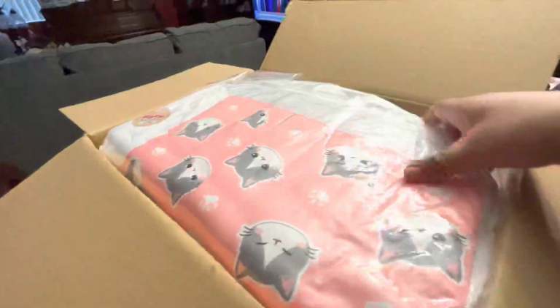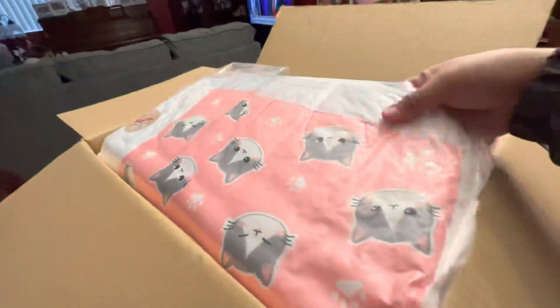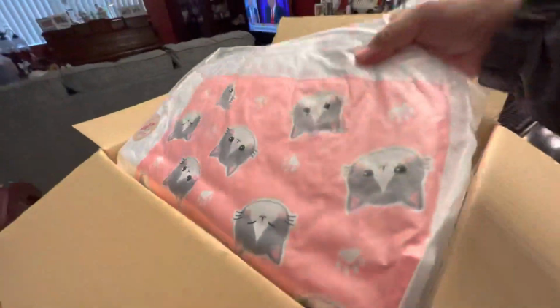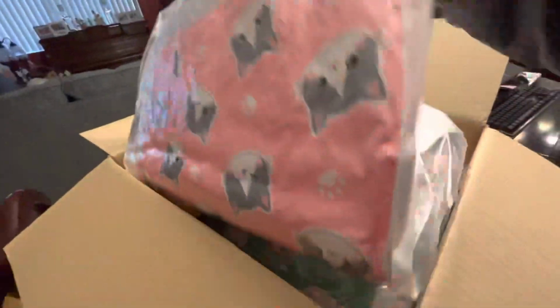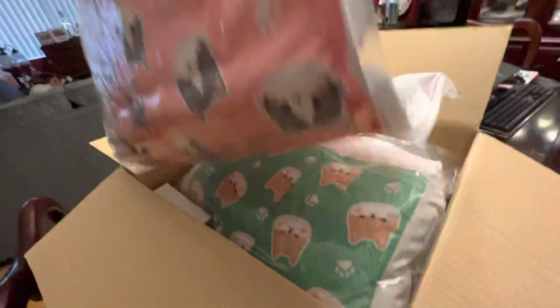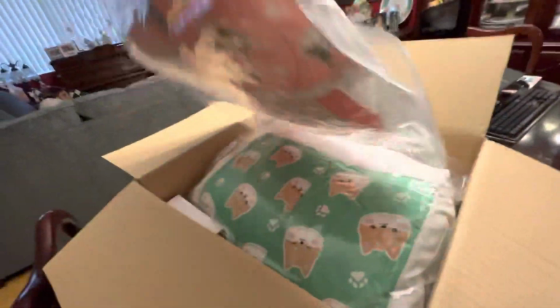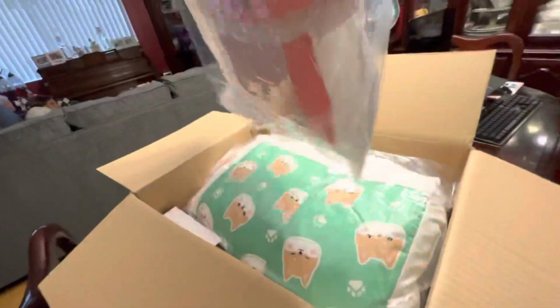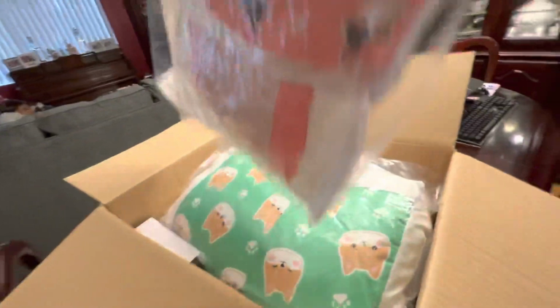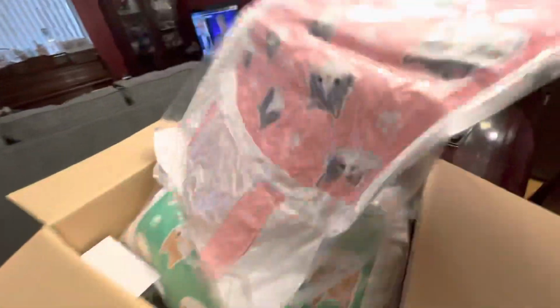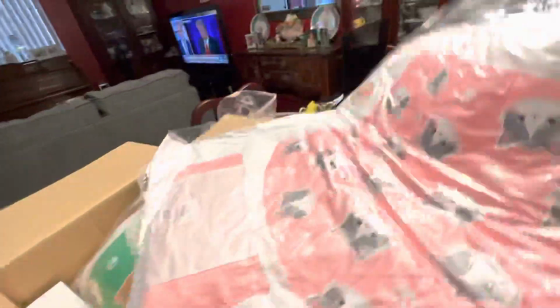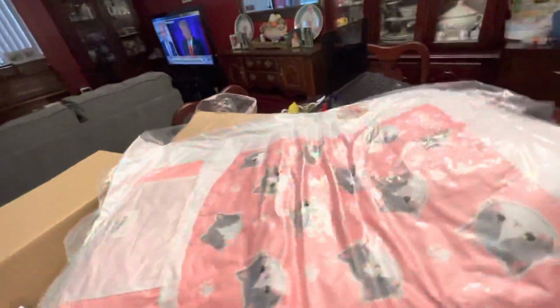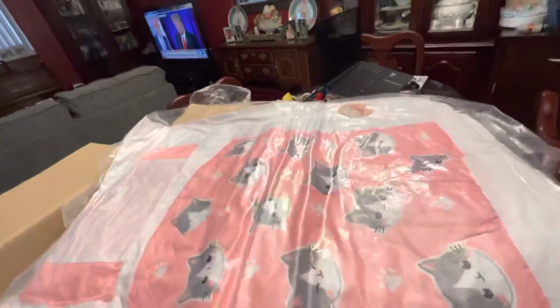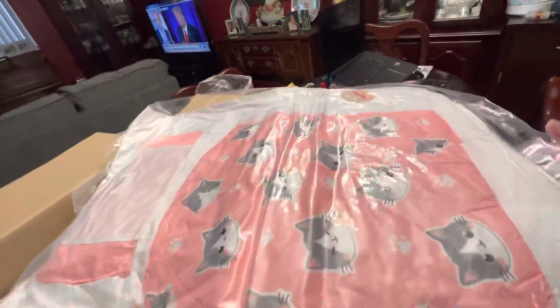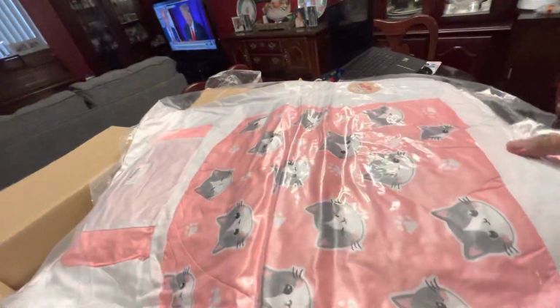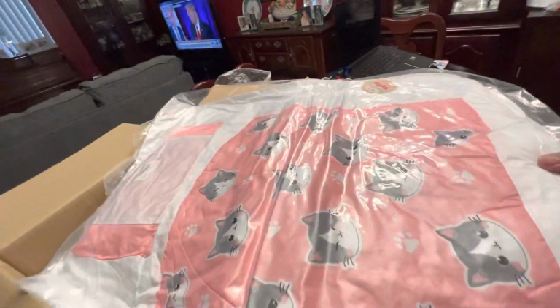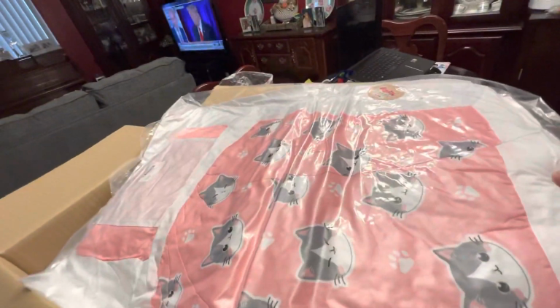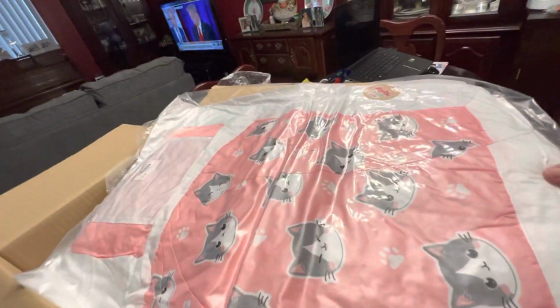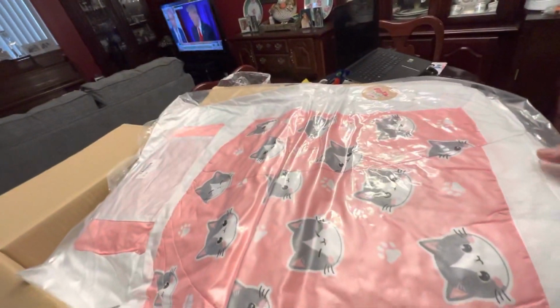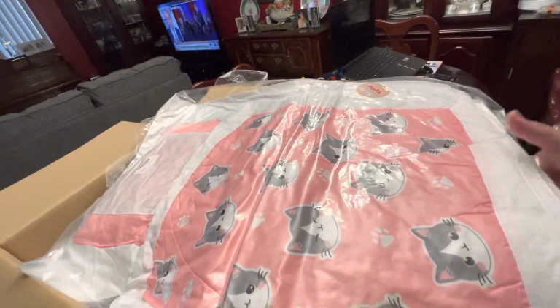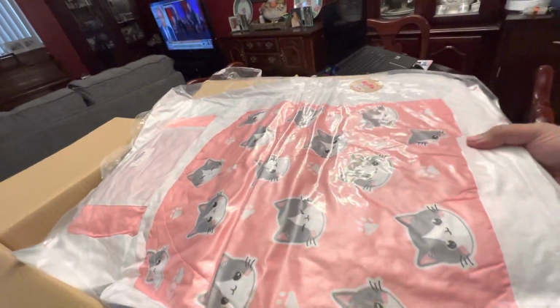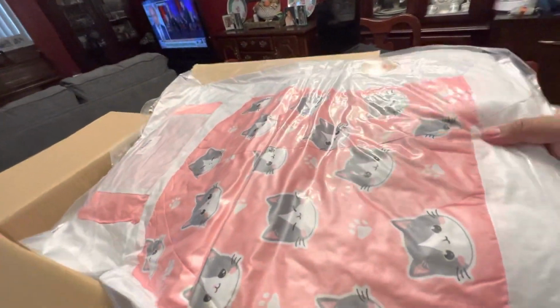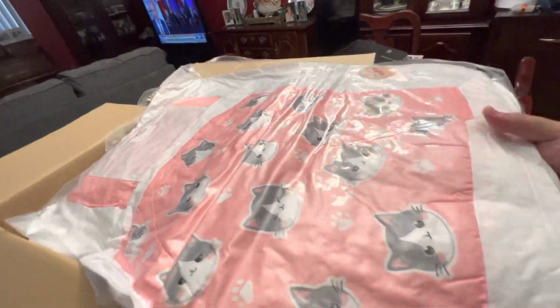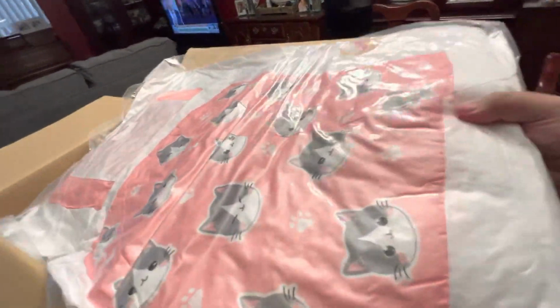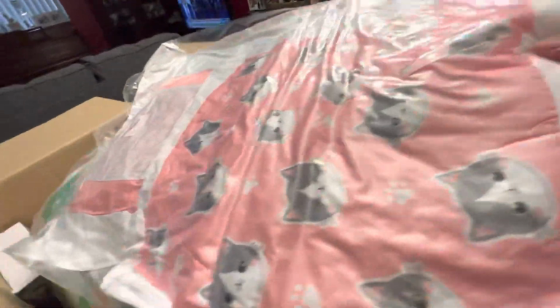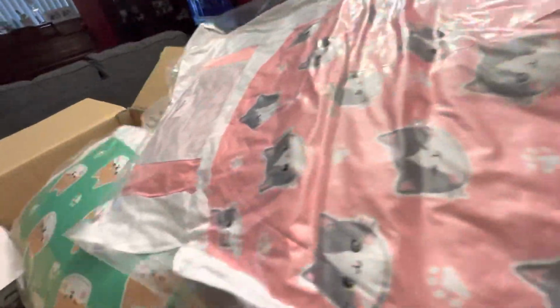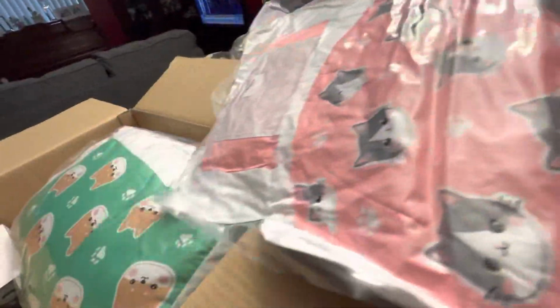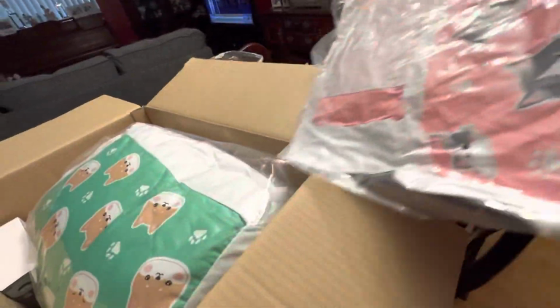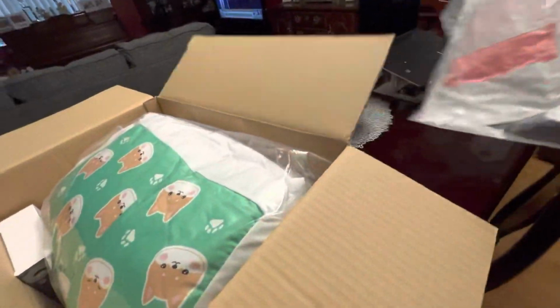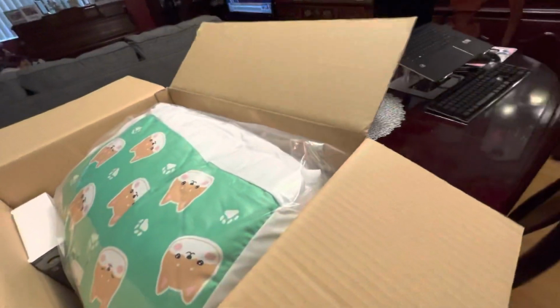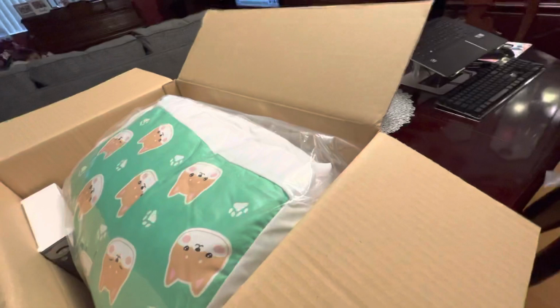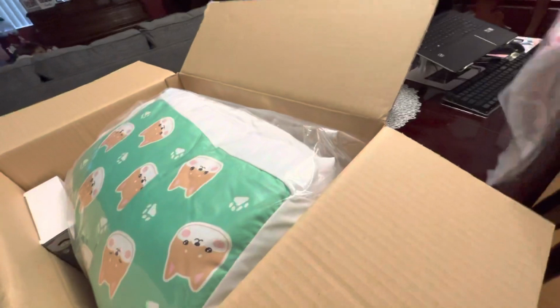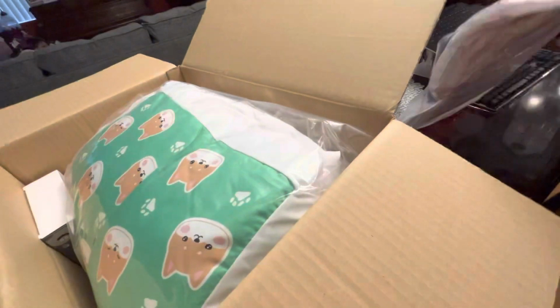So here's the first one. It's supposed to be a pillow, but it's shaped like a futon — or bed, sorry — which is pretty cool.